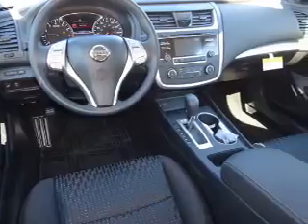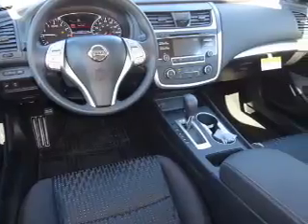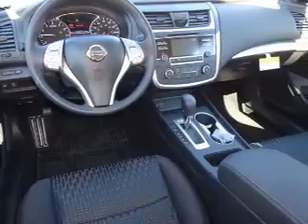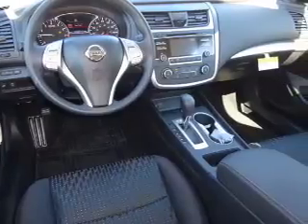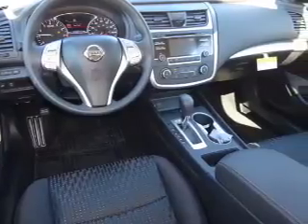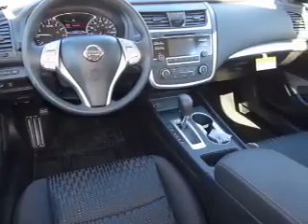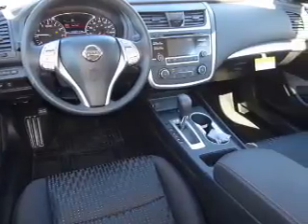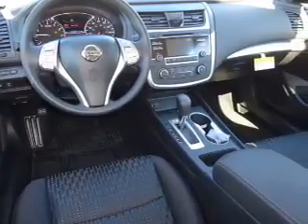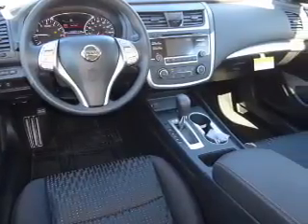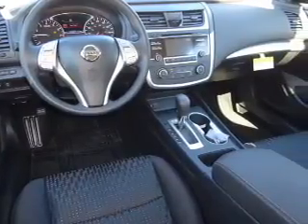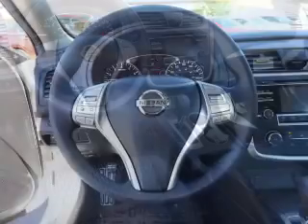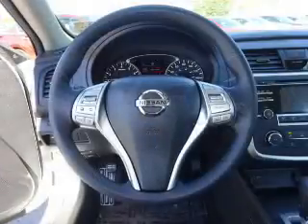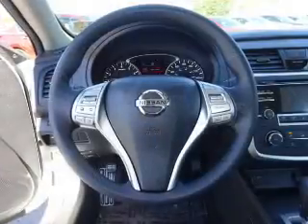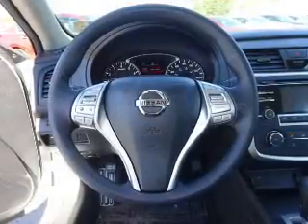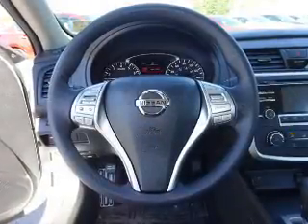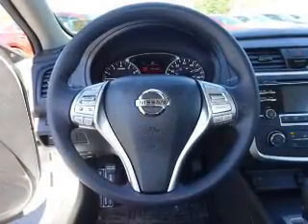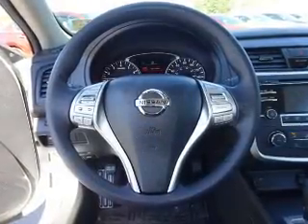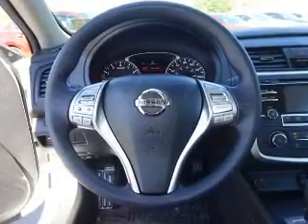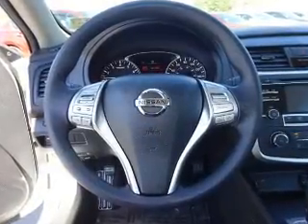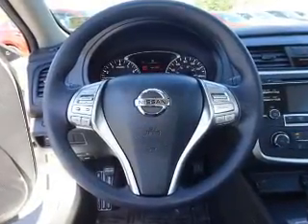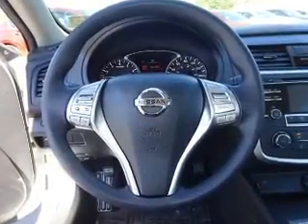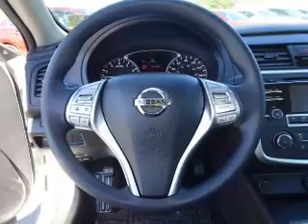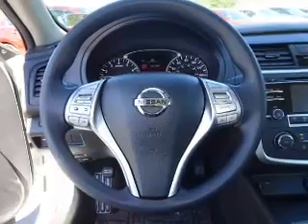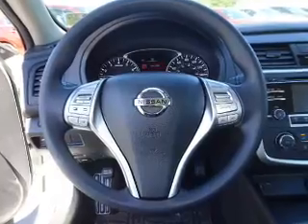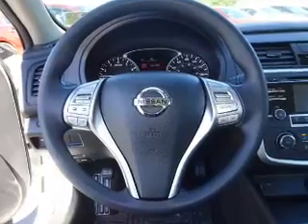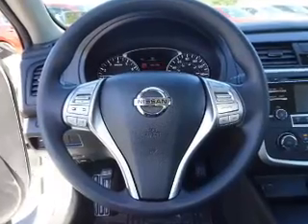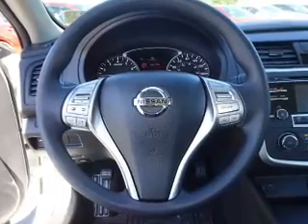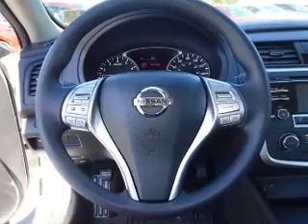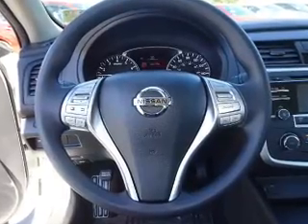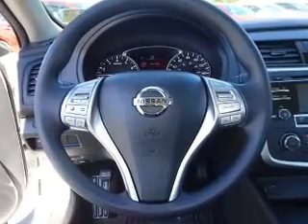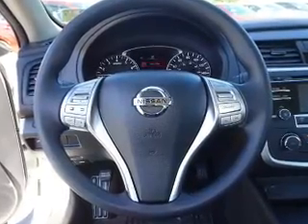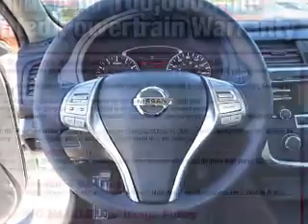Push-button start, a backup camera, curtain head airbags, front airbags, and side airbags.